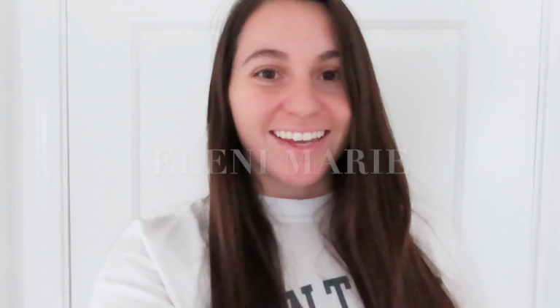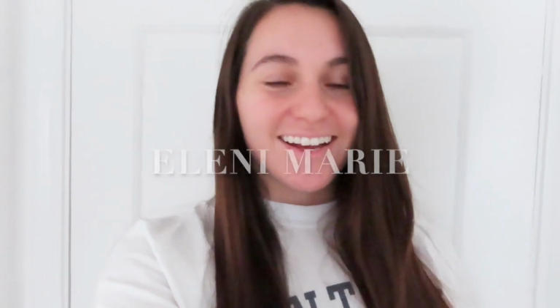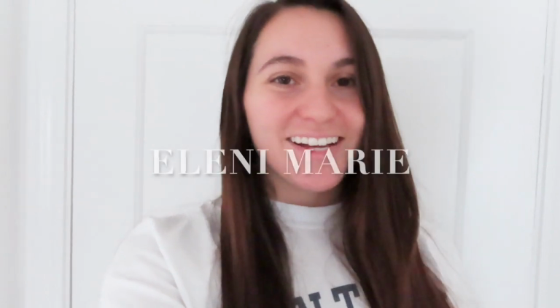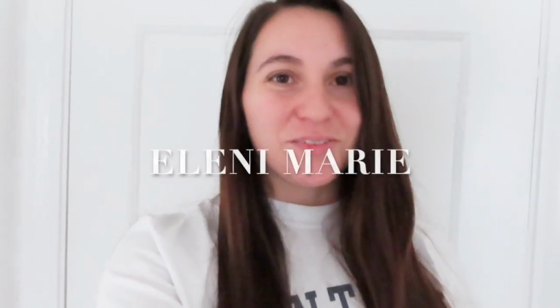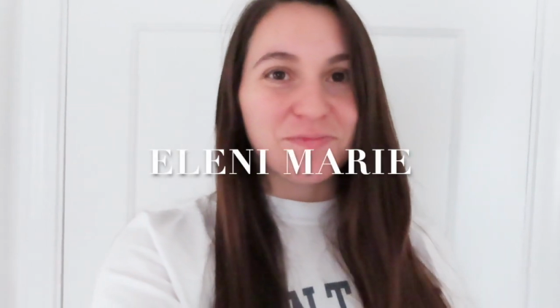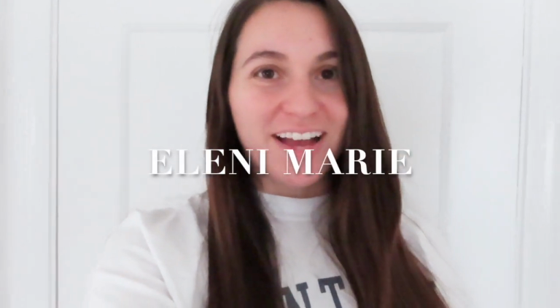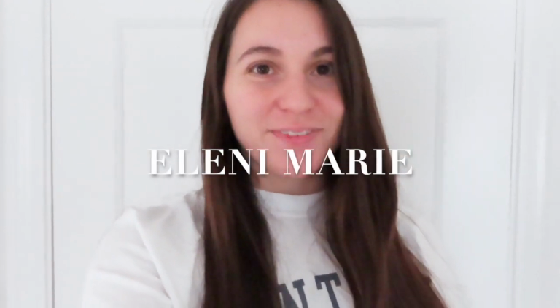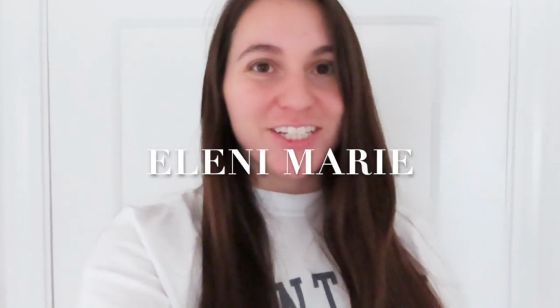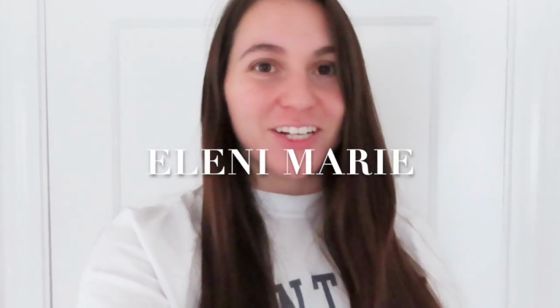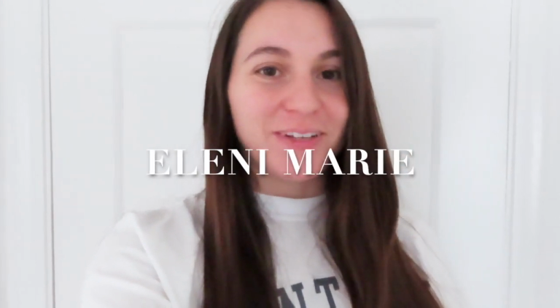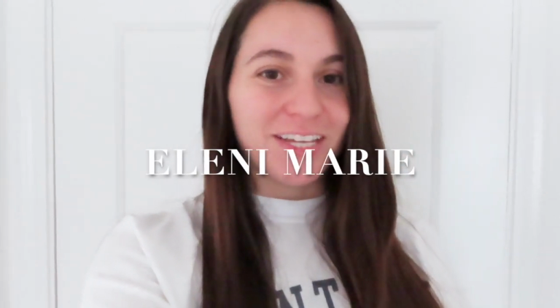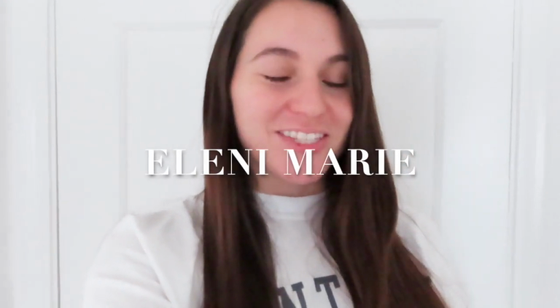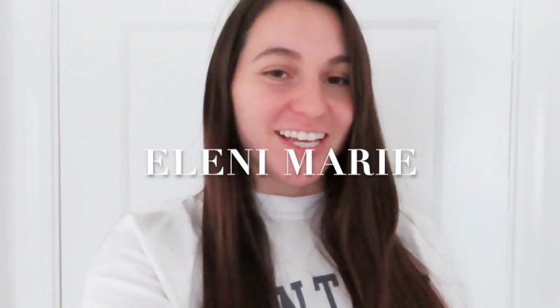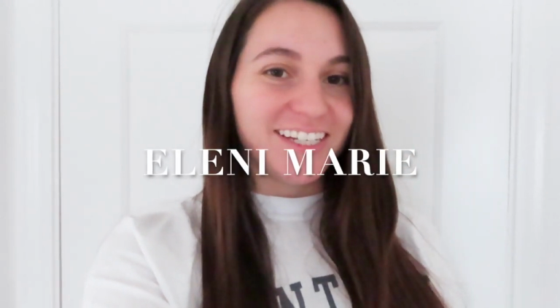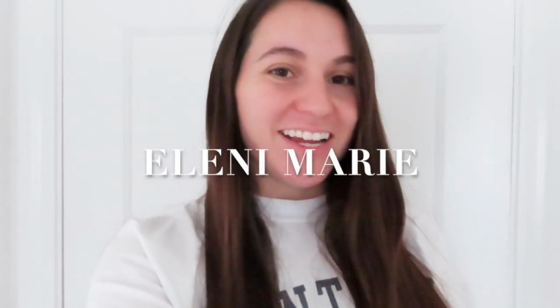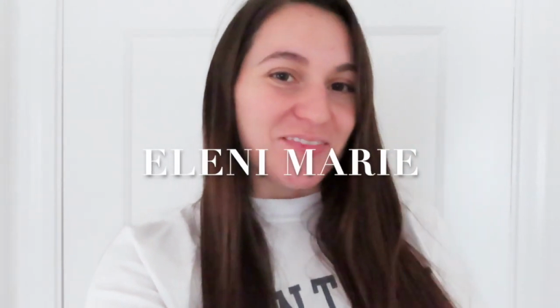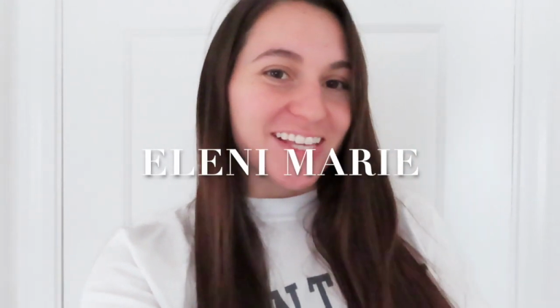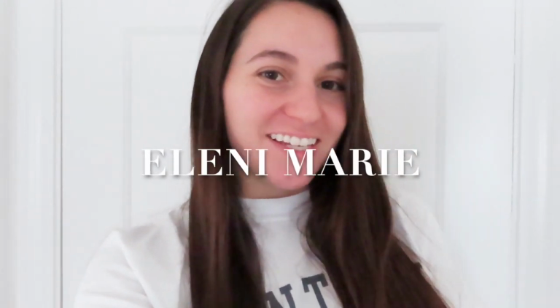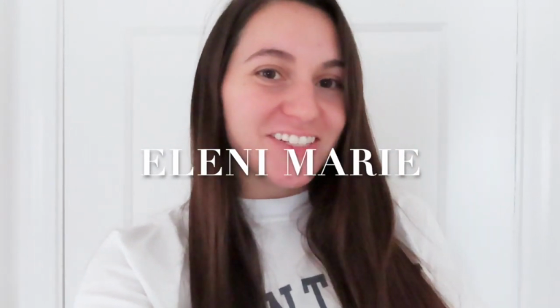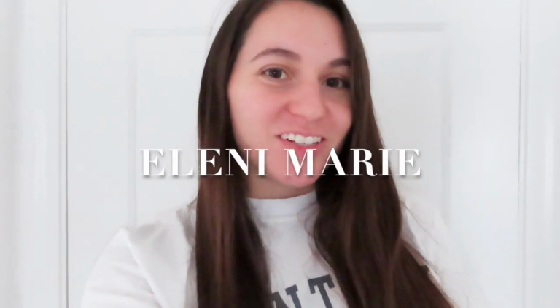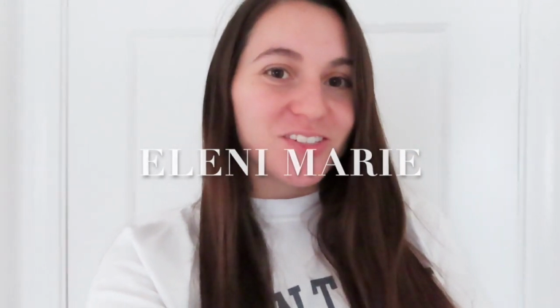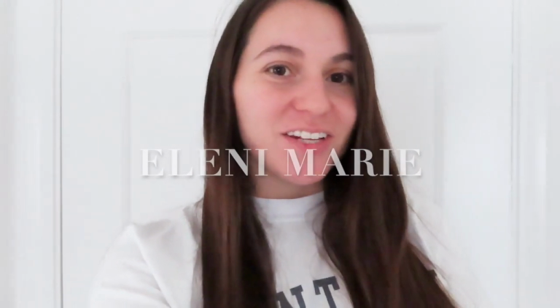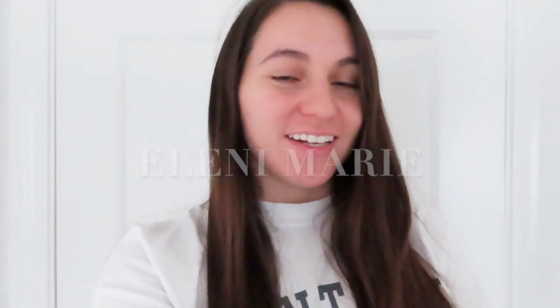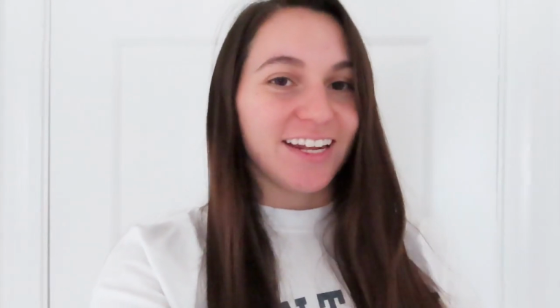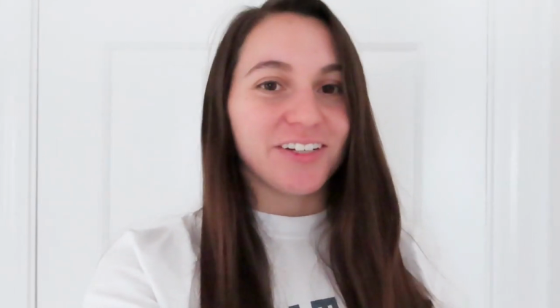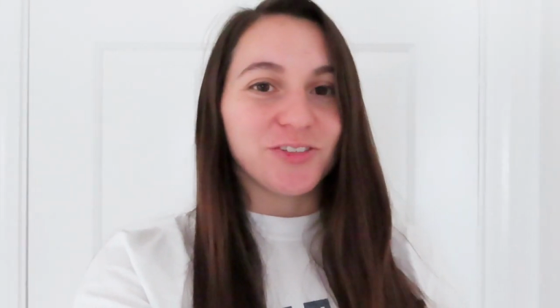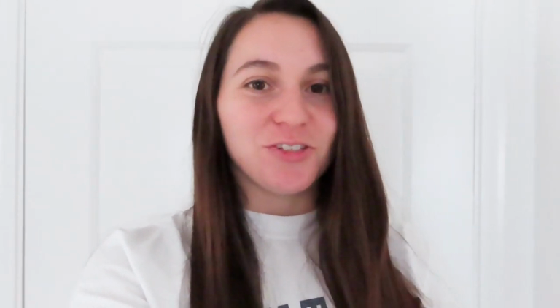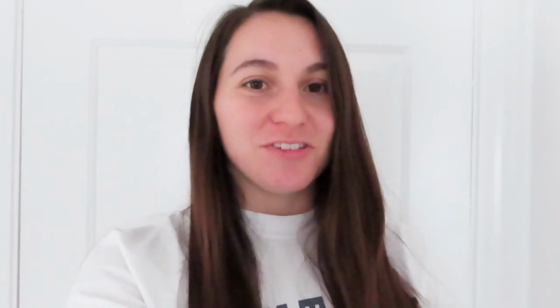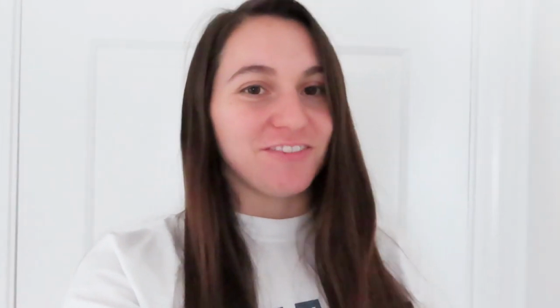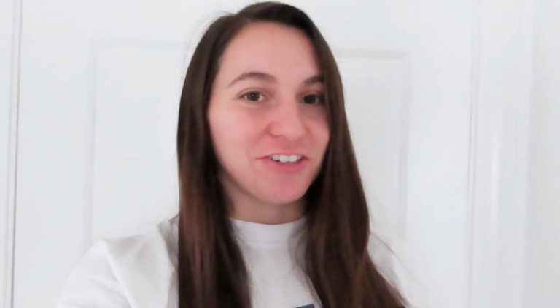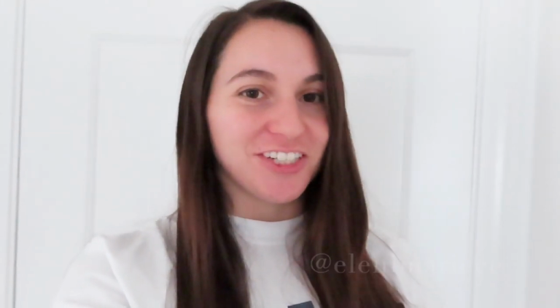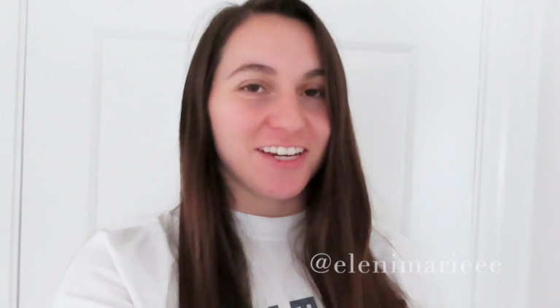Hey guys, welcome back to my channel. My name is Eleni. I'm a second year dental student and I go to Tufts University.